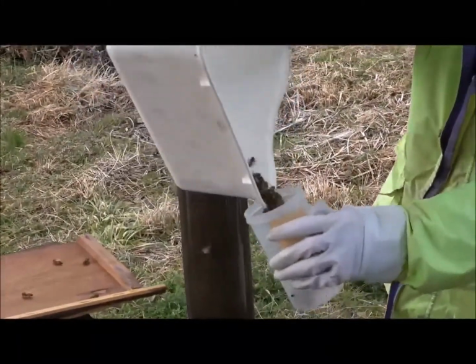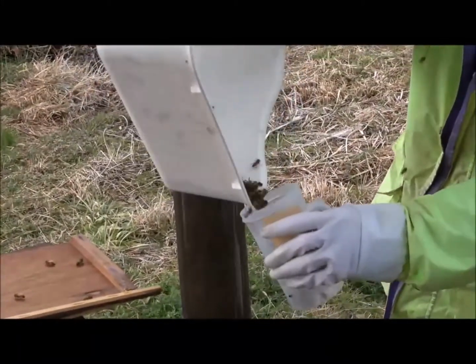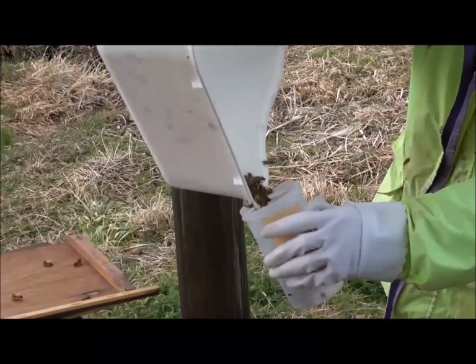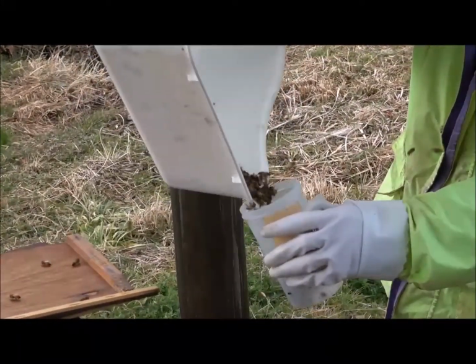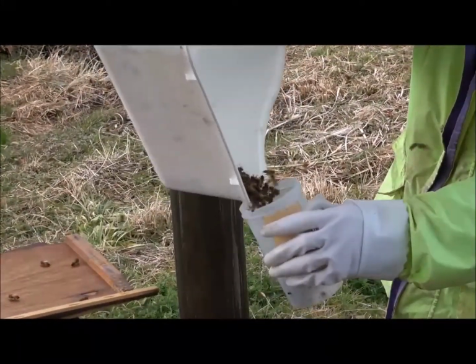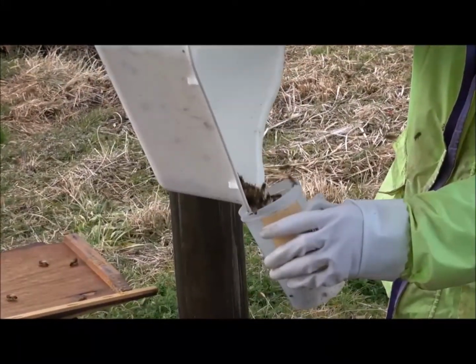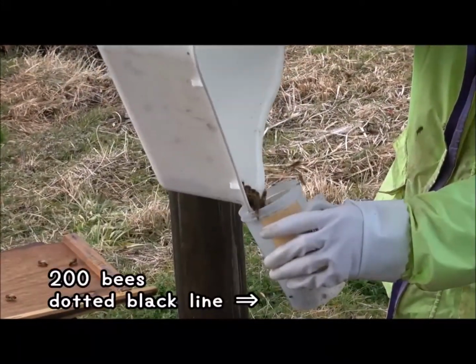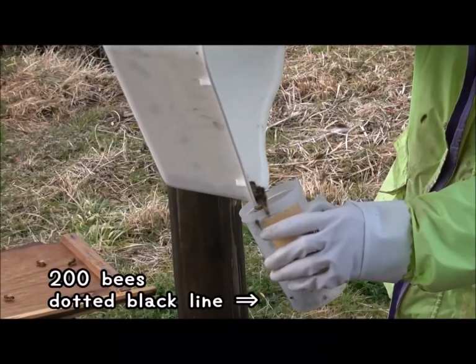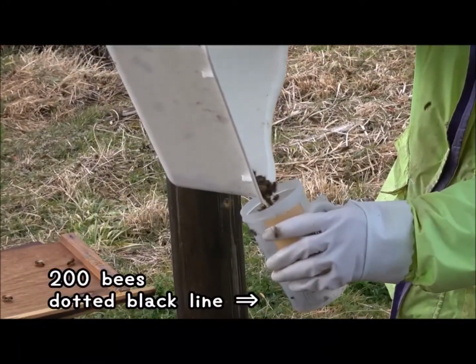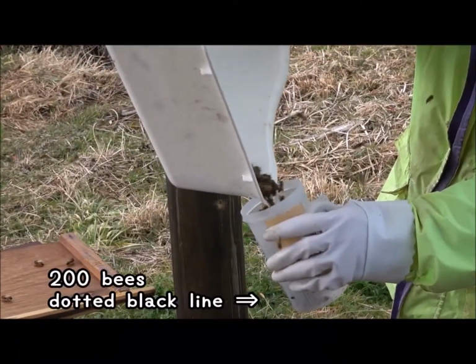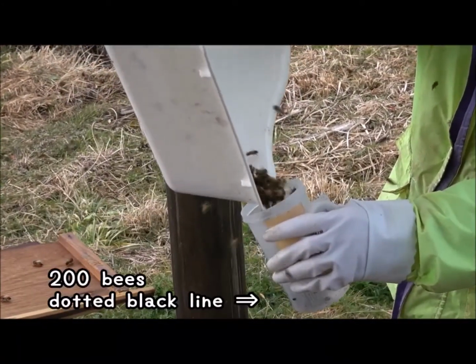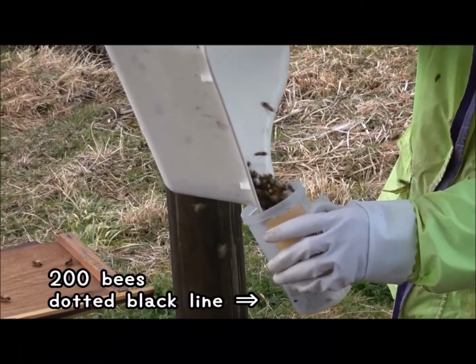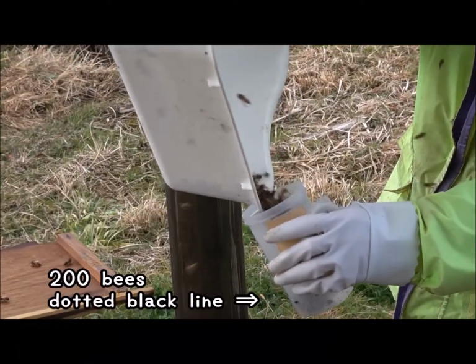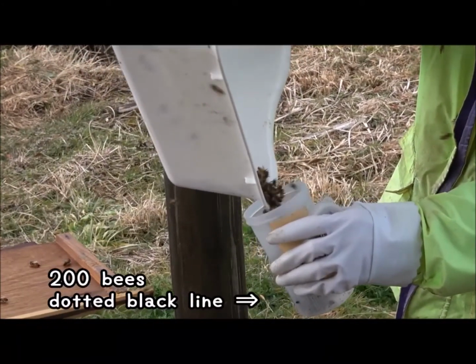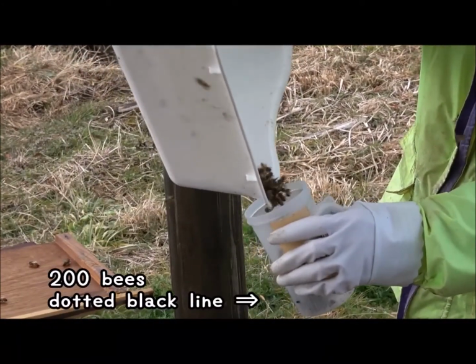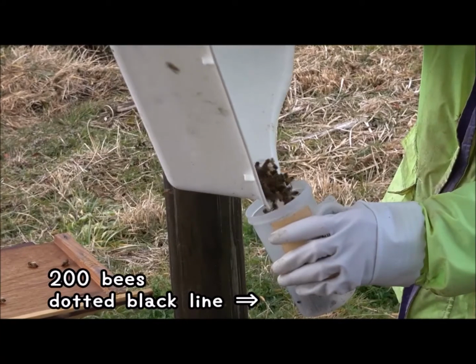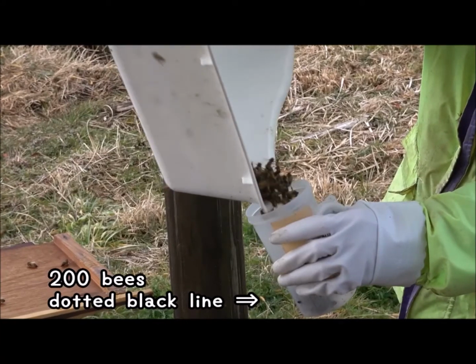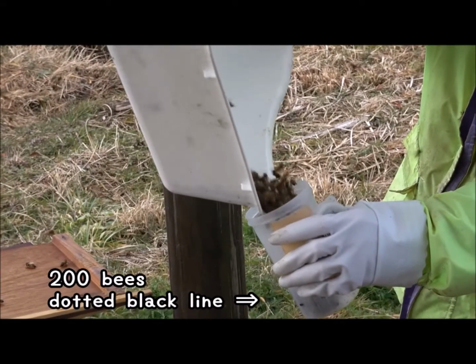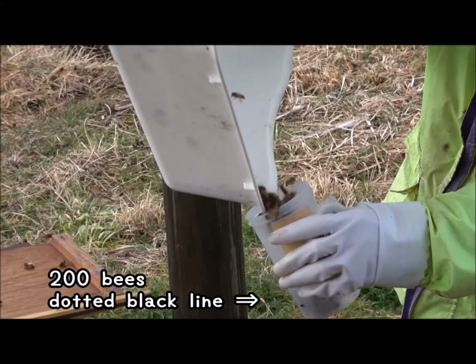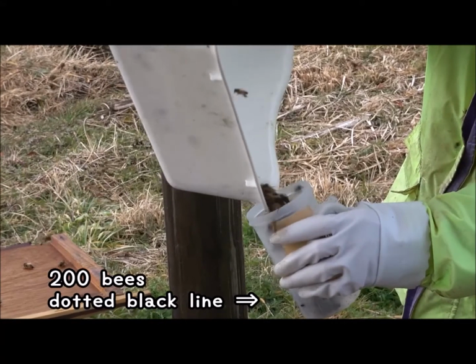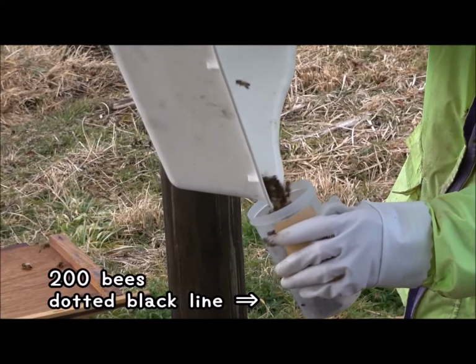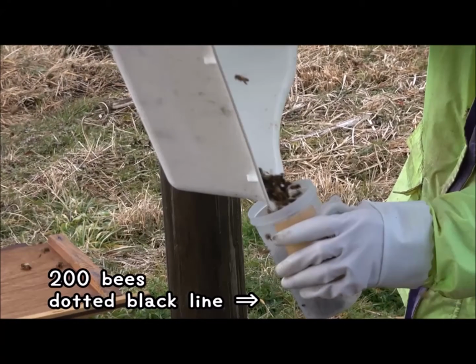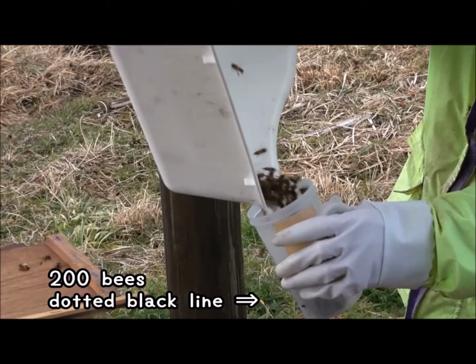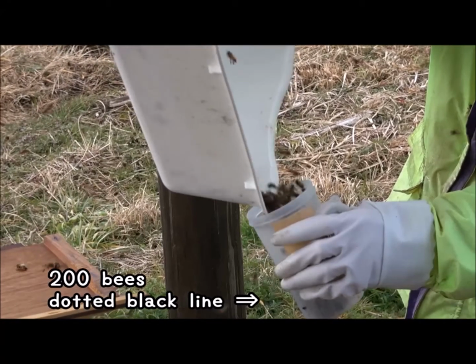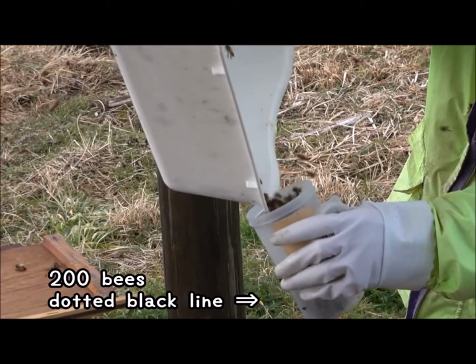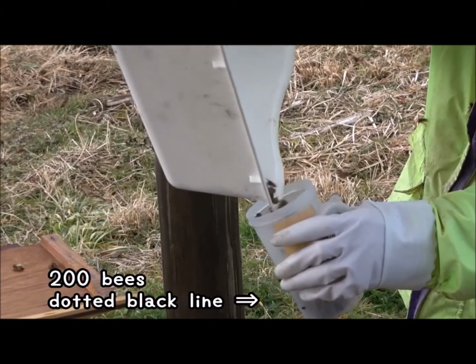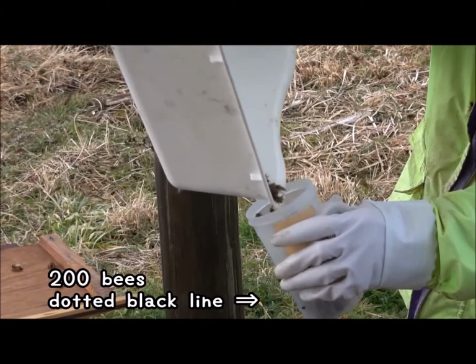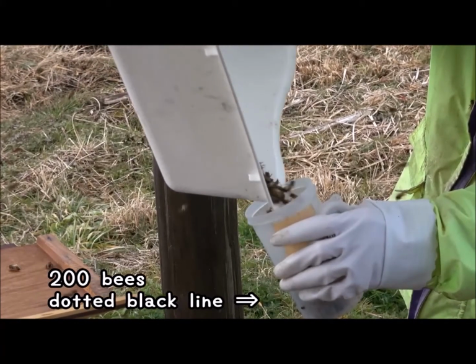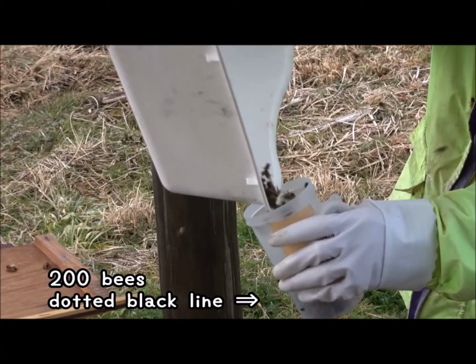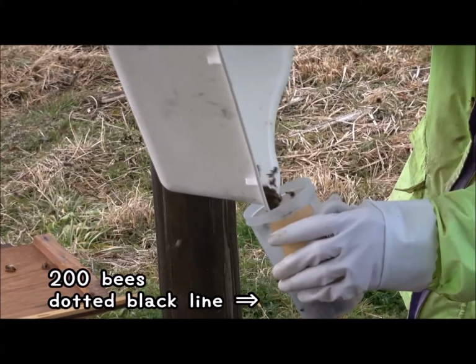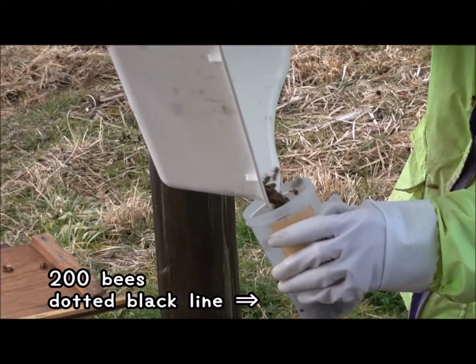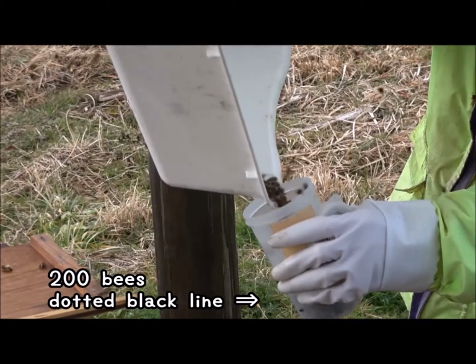Can you see the dotted black line on the measuring cup? The cup contains about 200 bees, up to this mark.